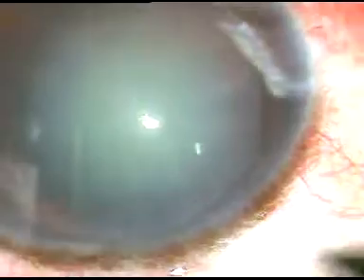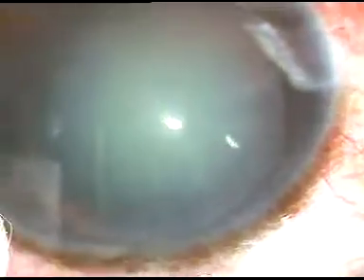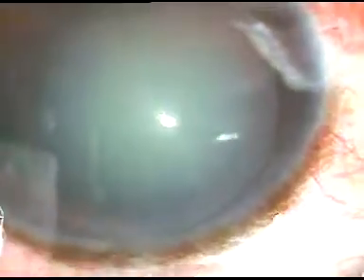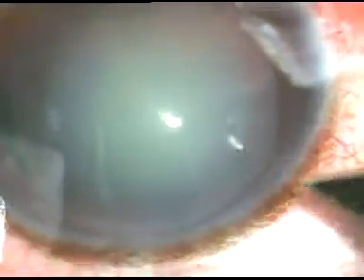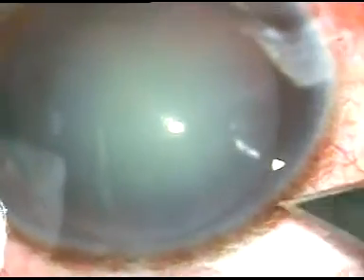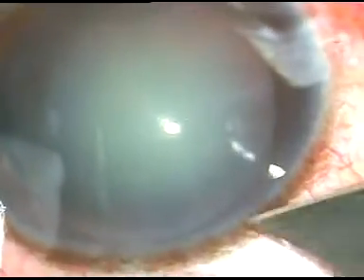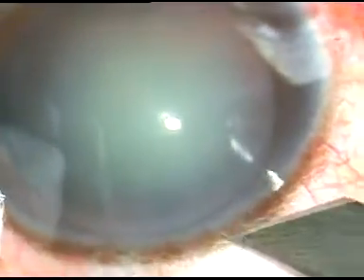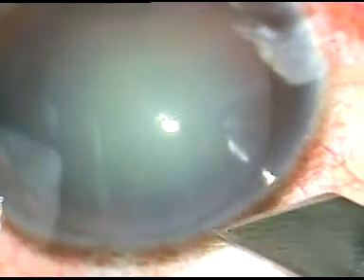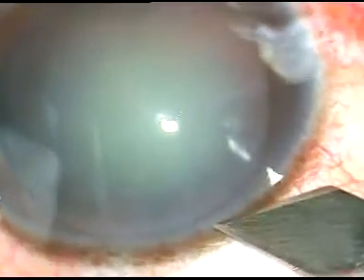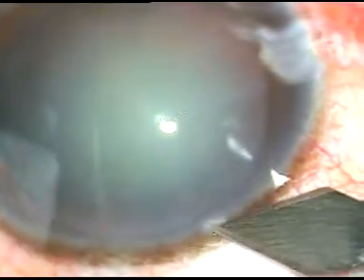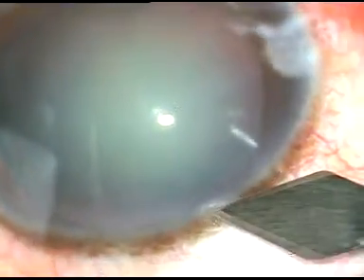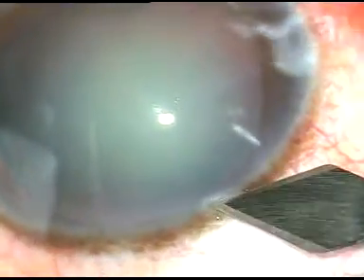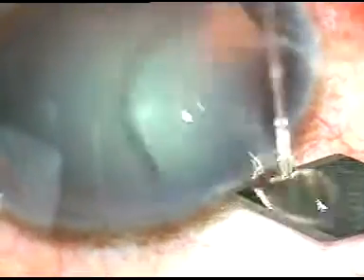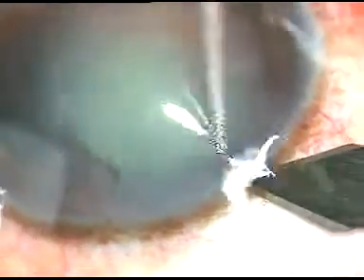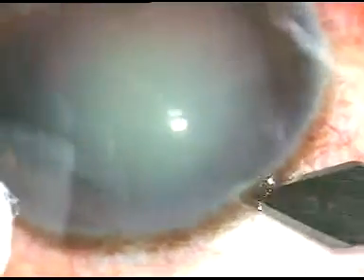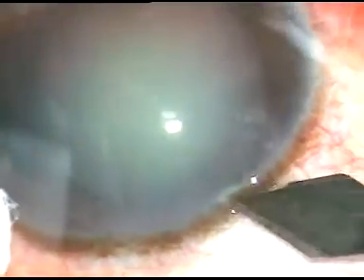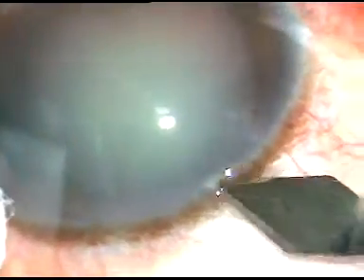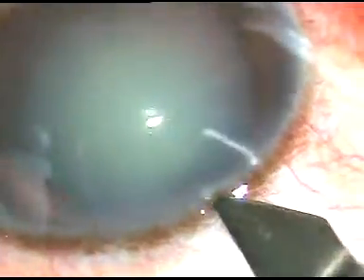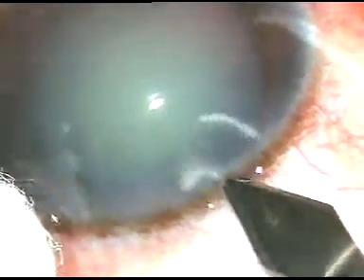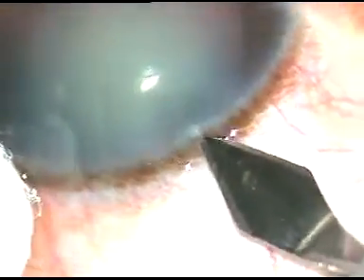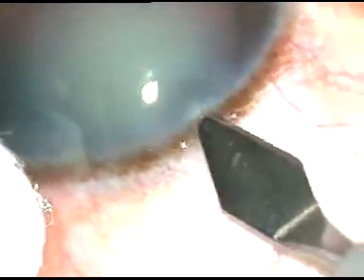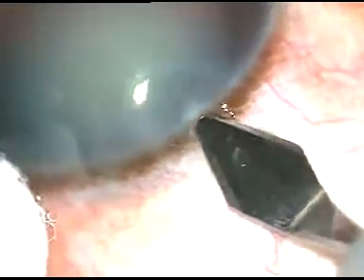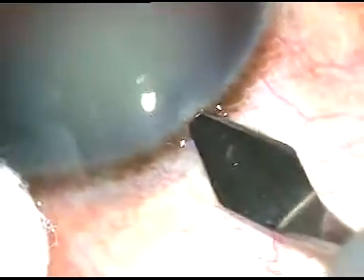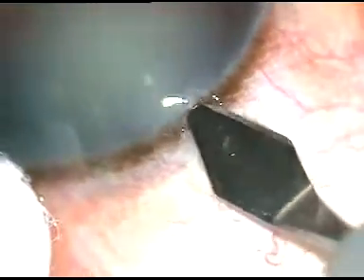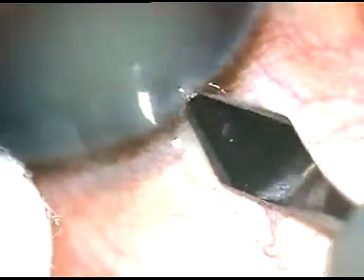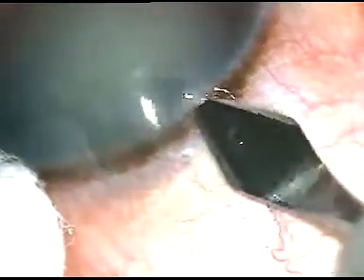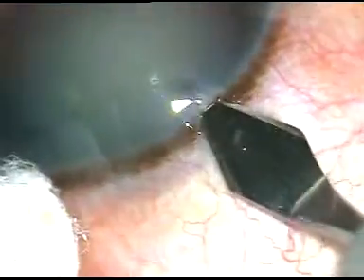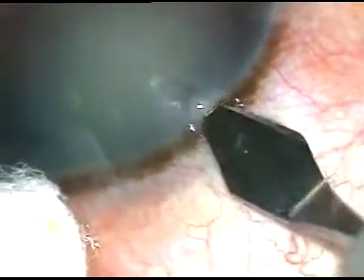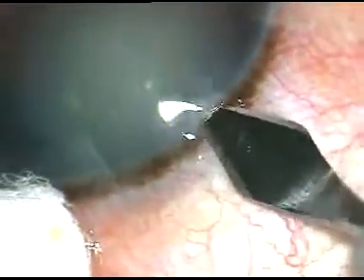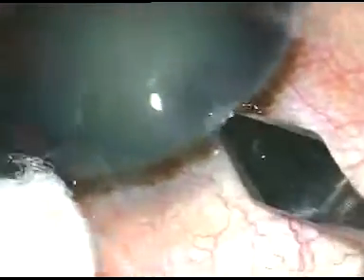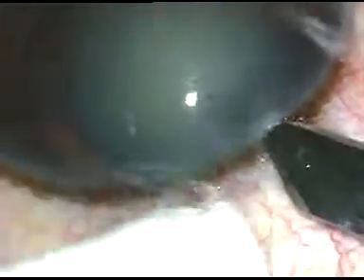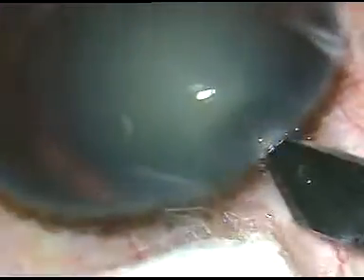Friends, this is a routine almost unedited phacoemulsification. Let us see how this surgery goes.